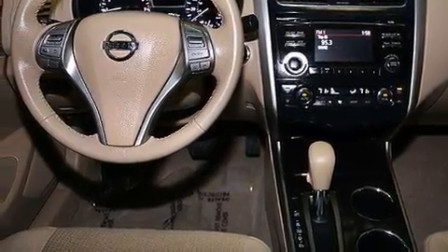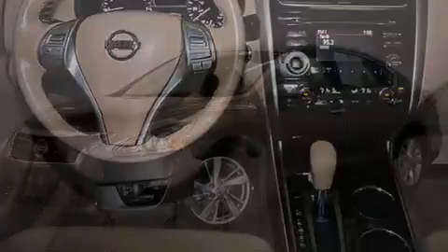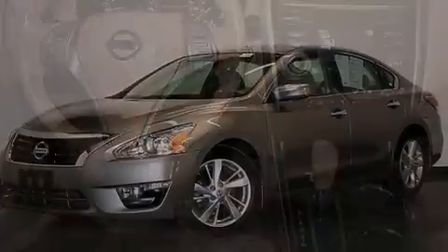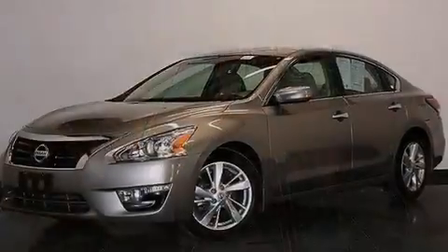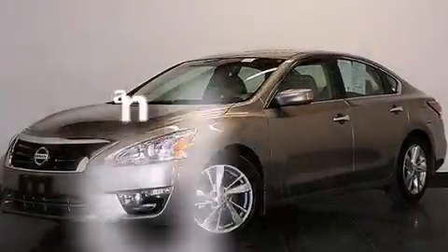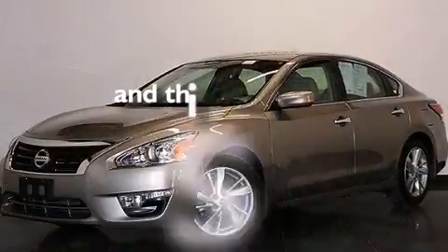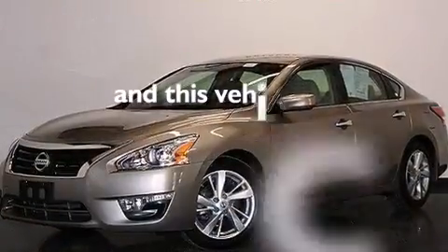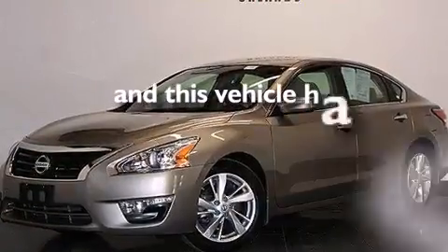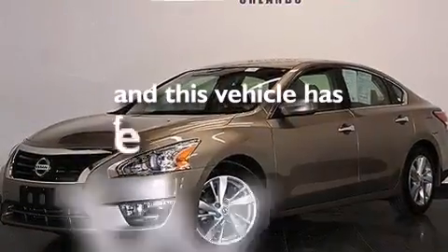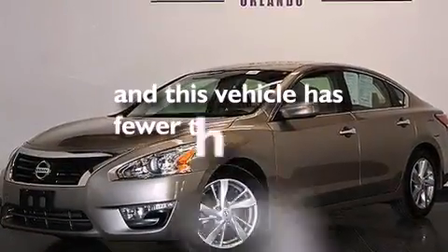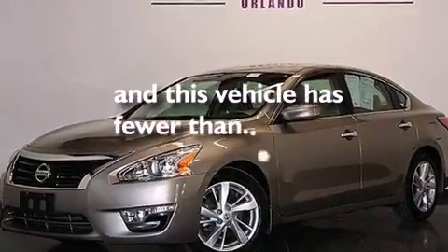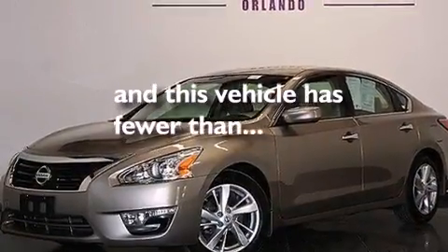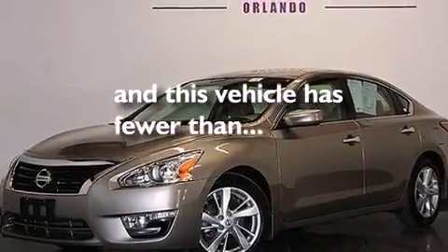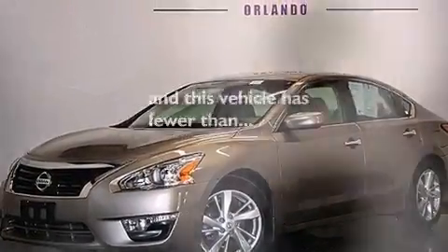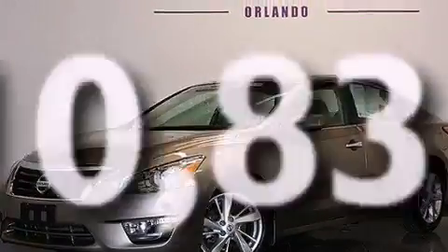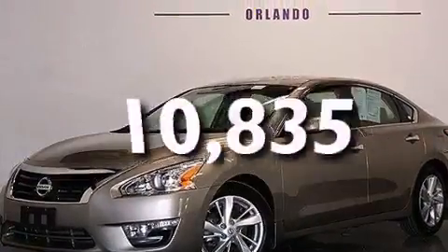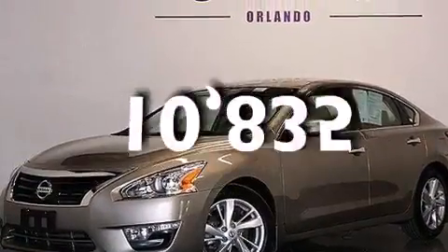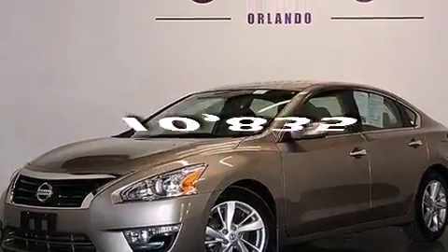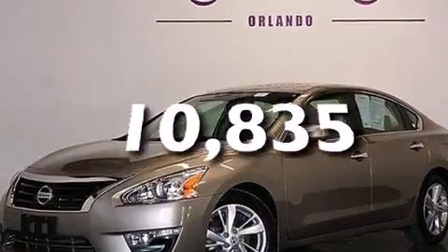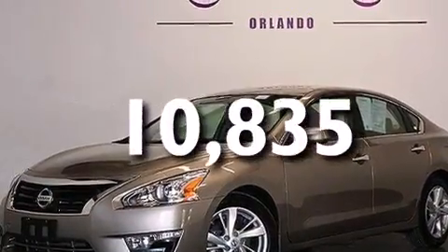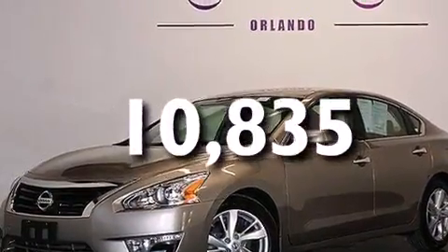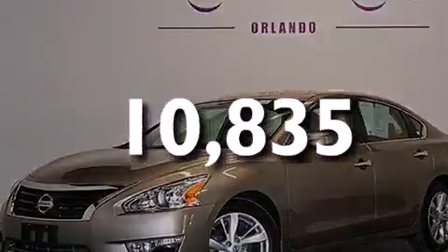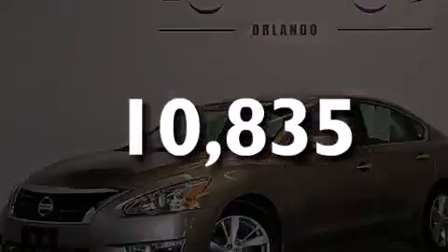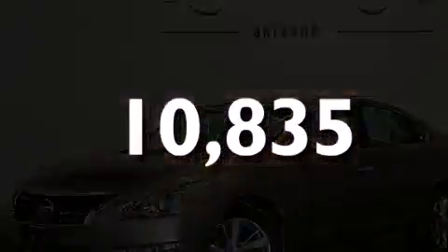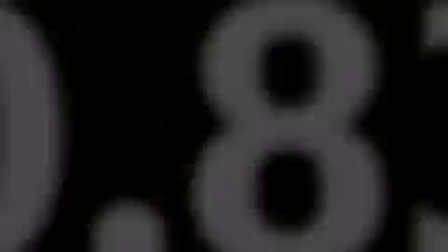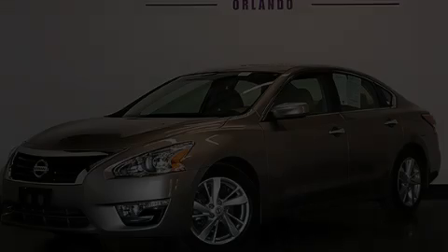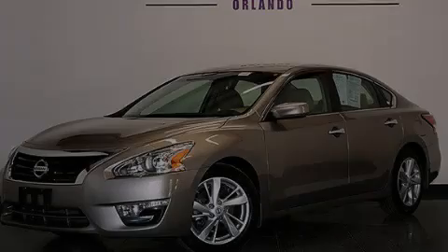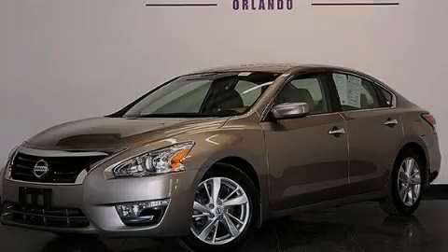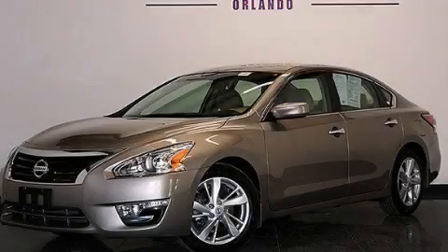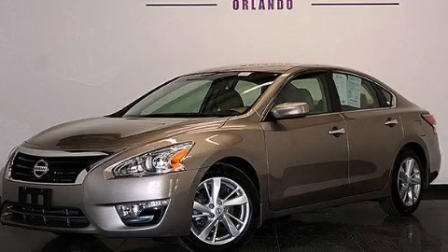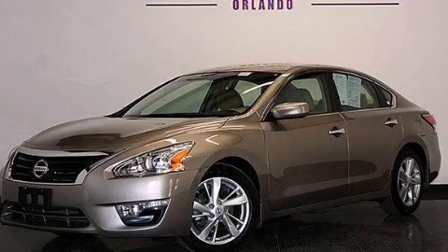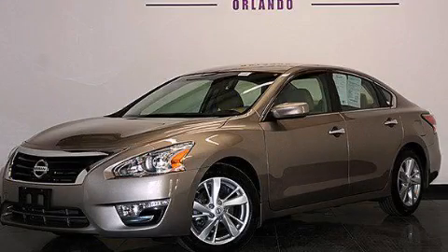And this vehicle has fewer than 11,000 miles on the odometer. Stop by today and test drive this automobile for yourself.